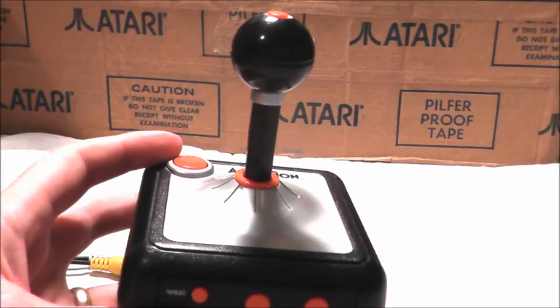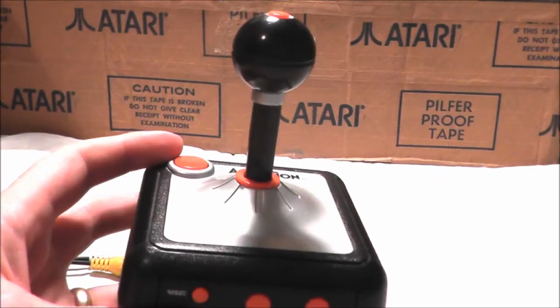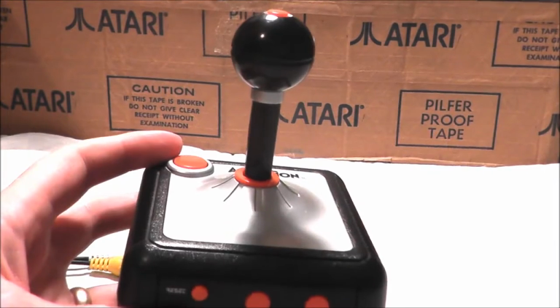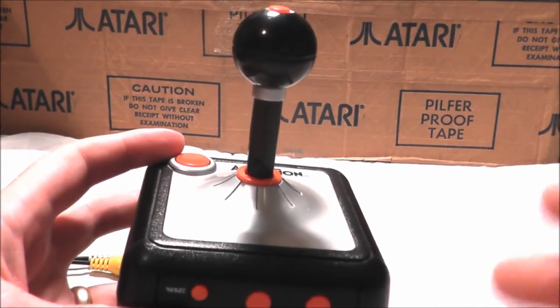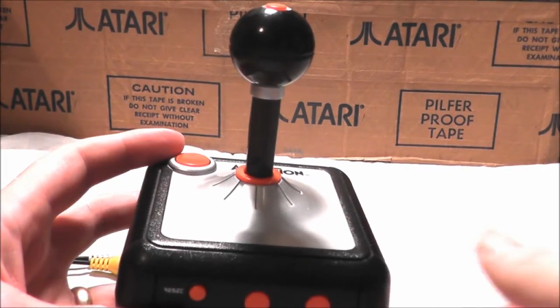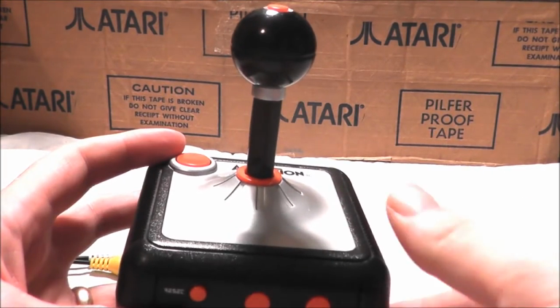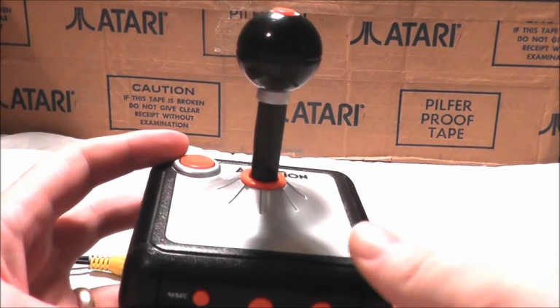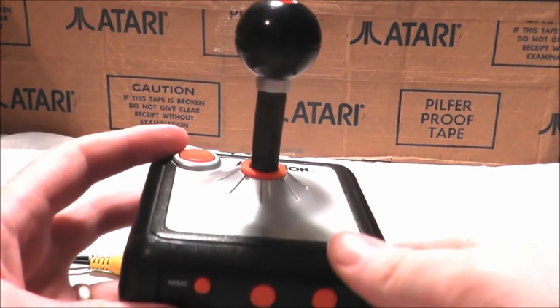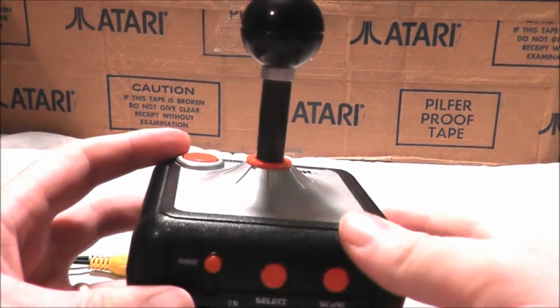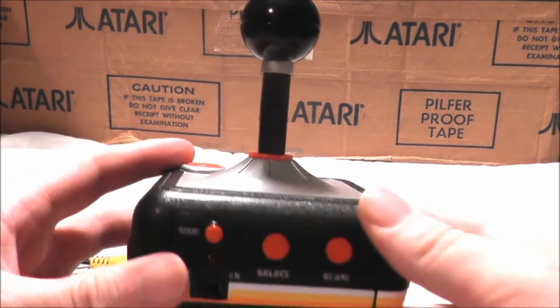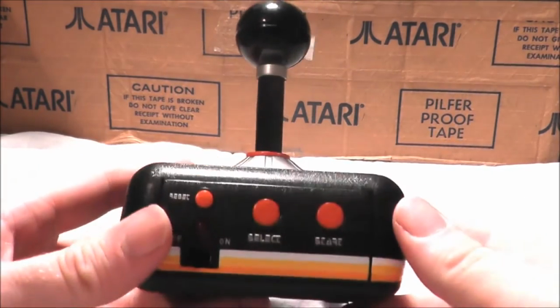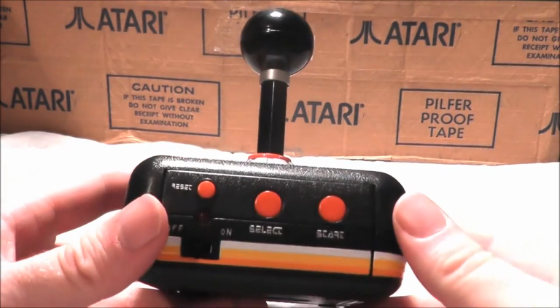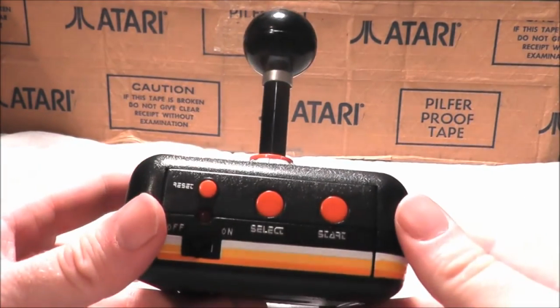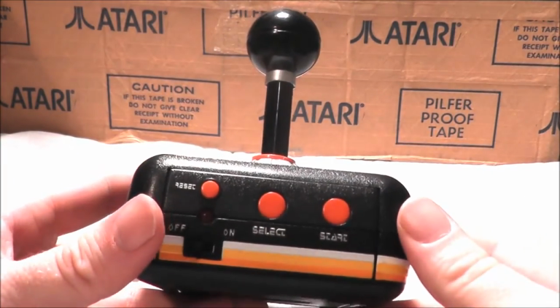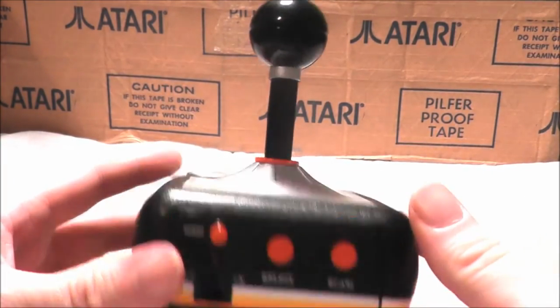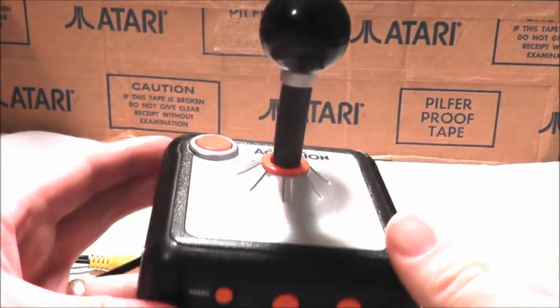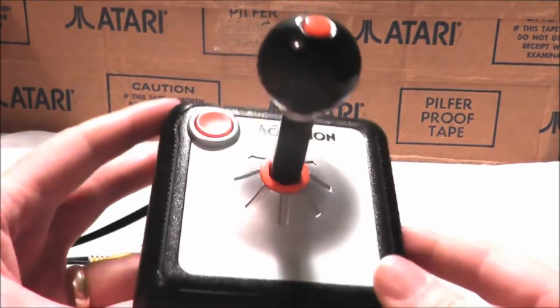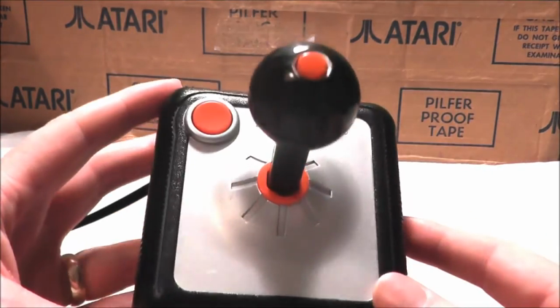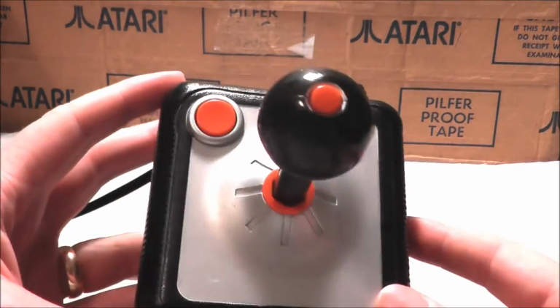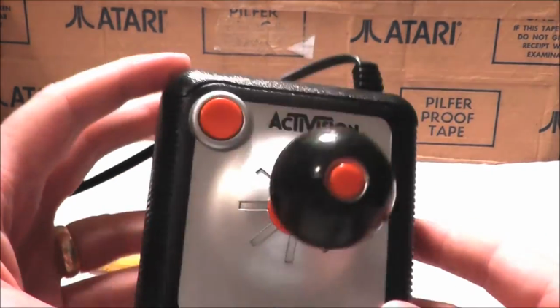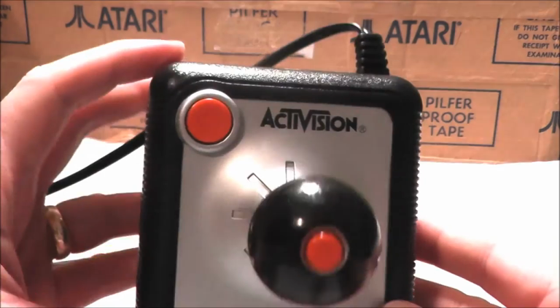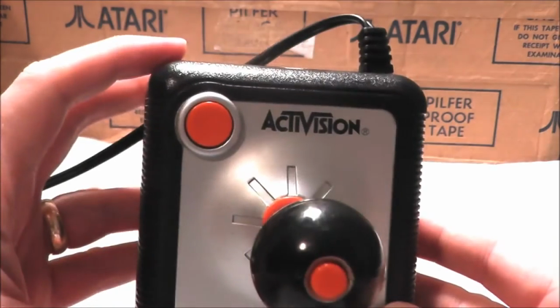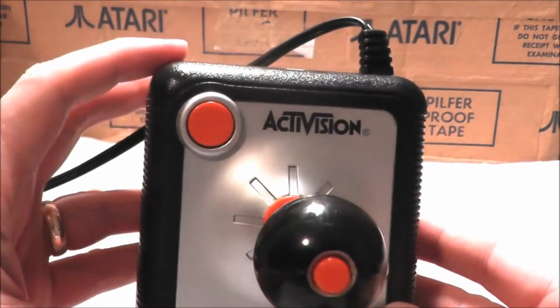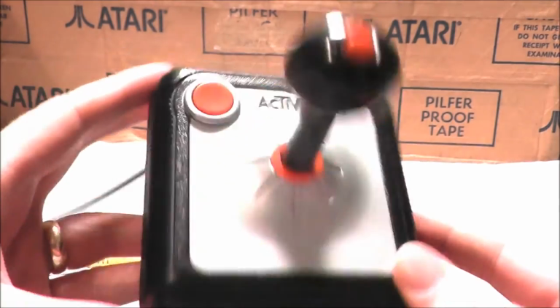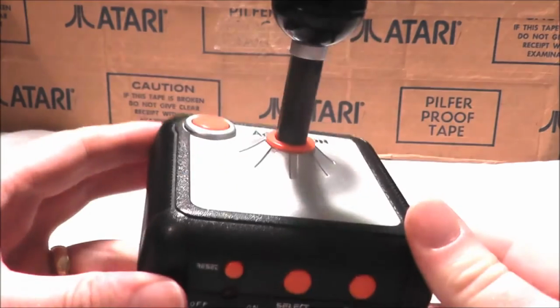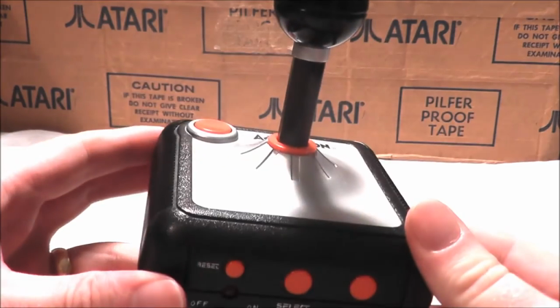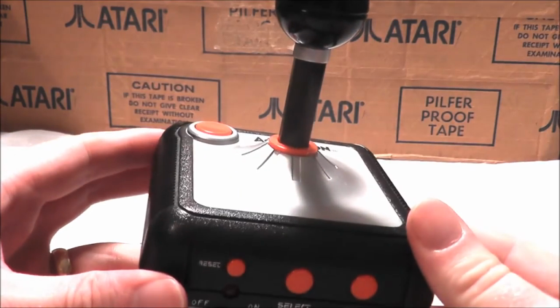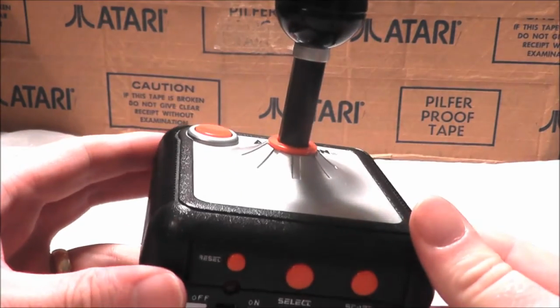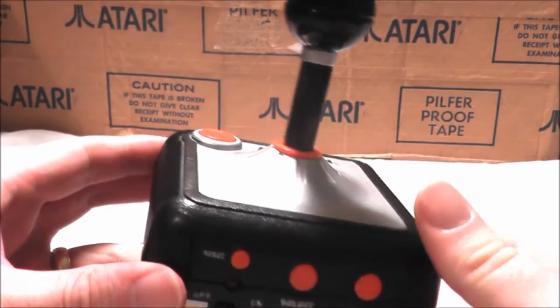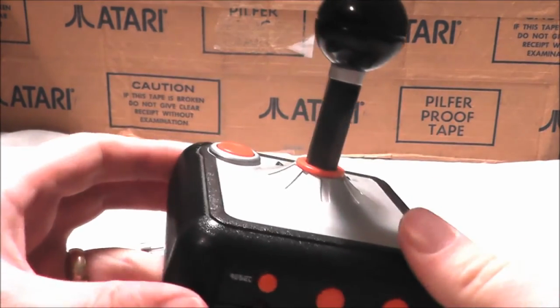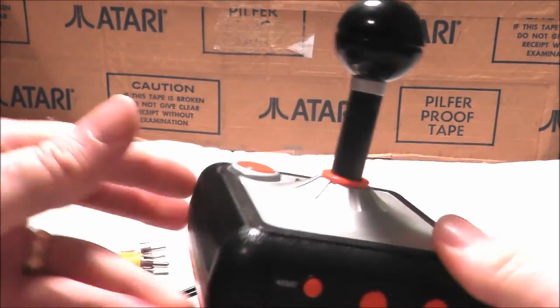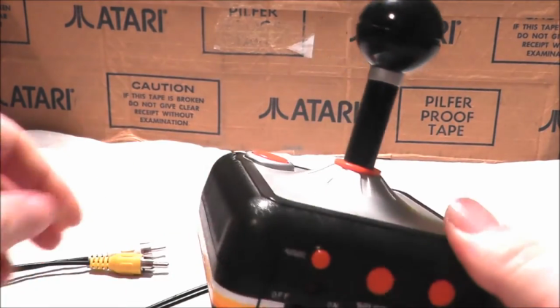Hey guys, welcome to another Noseware Gamer video. Today we're going to take a look at the Activision plug-and-play system.